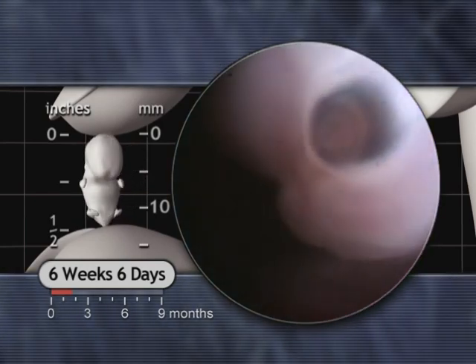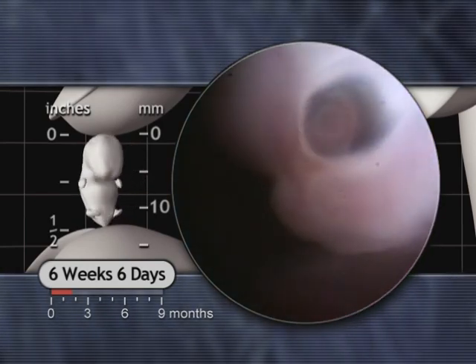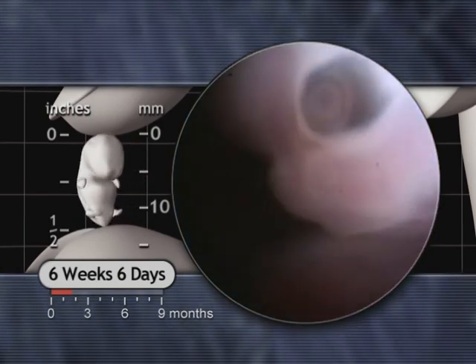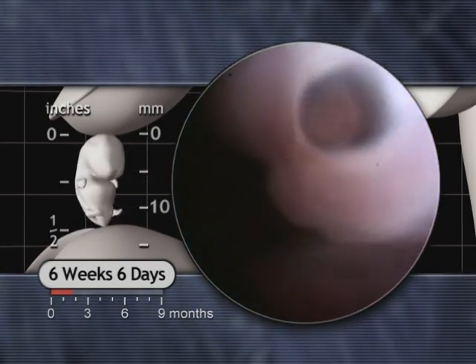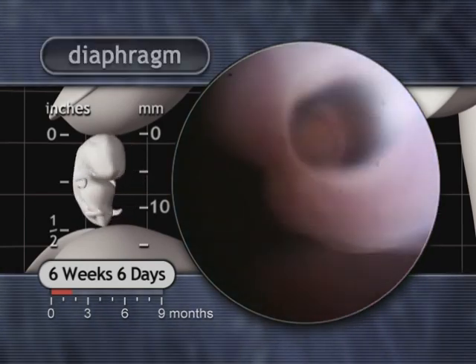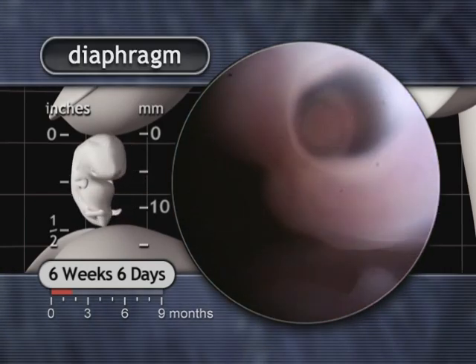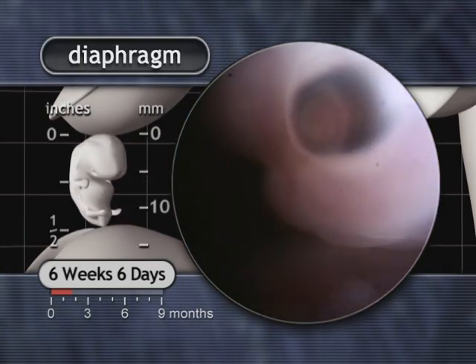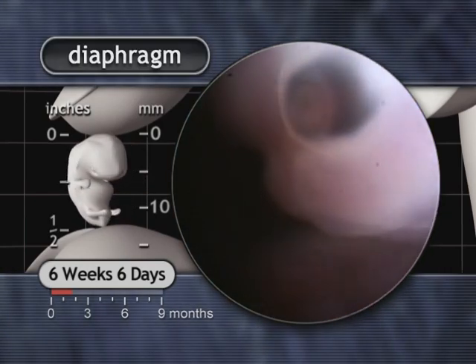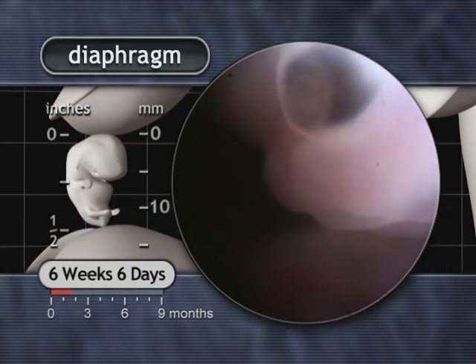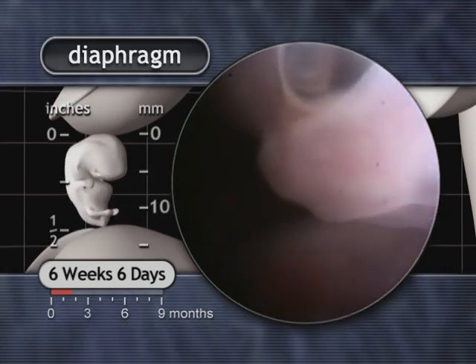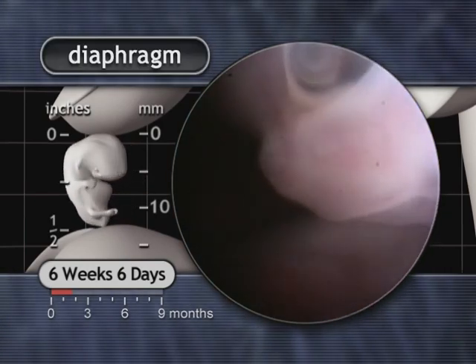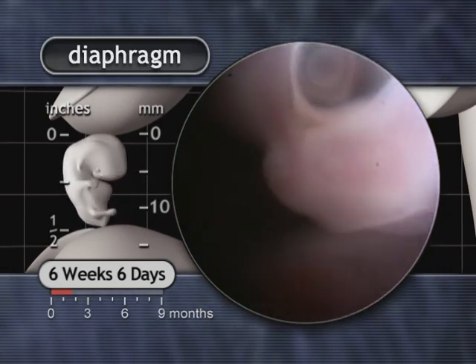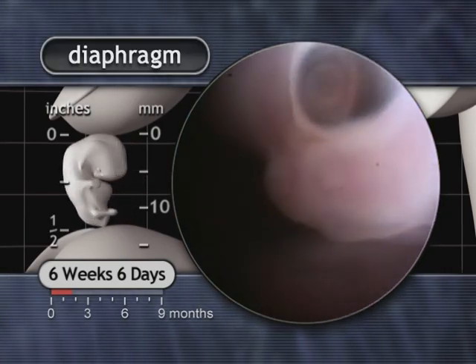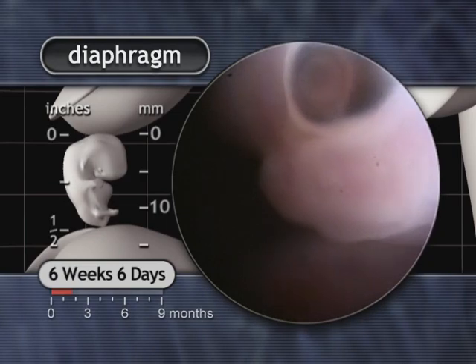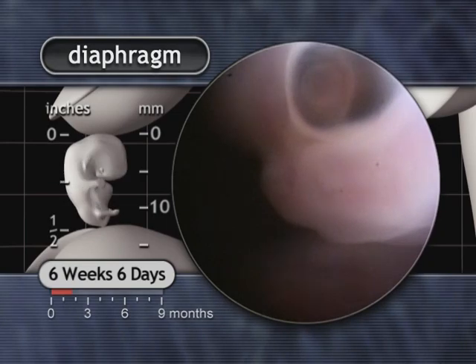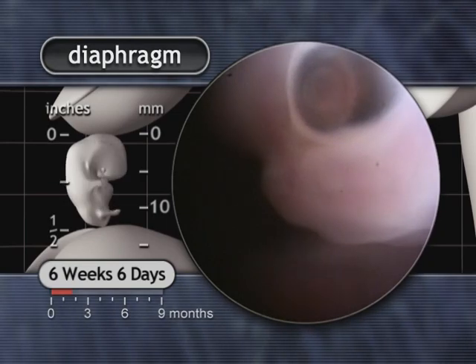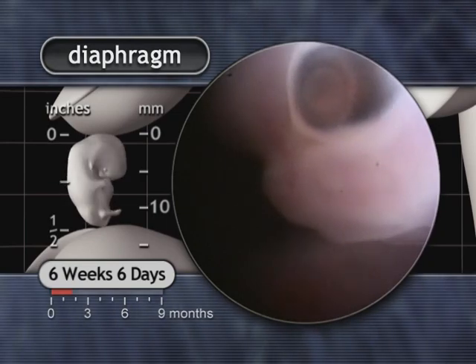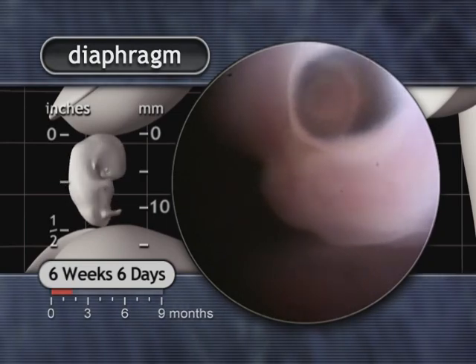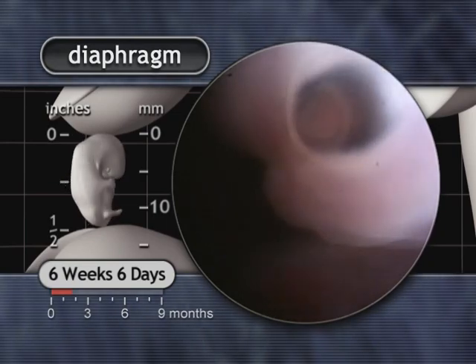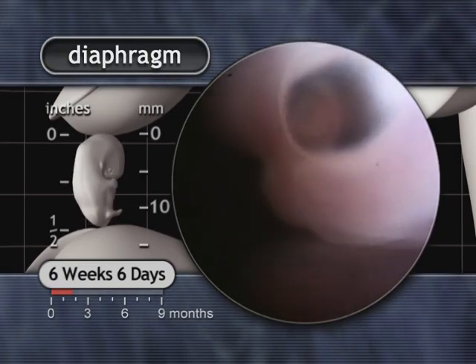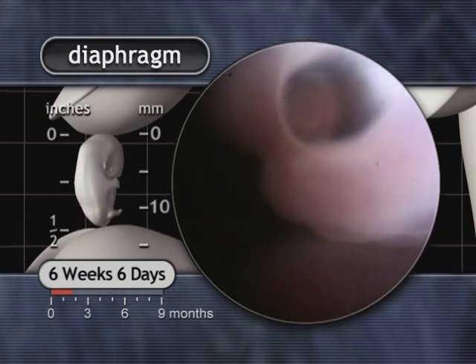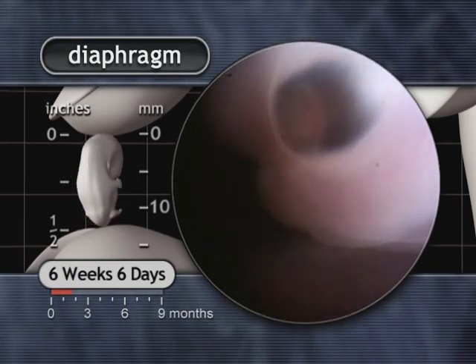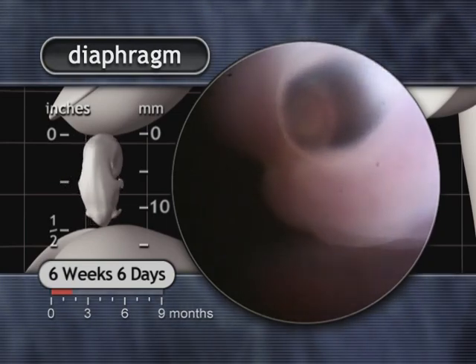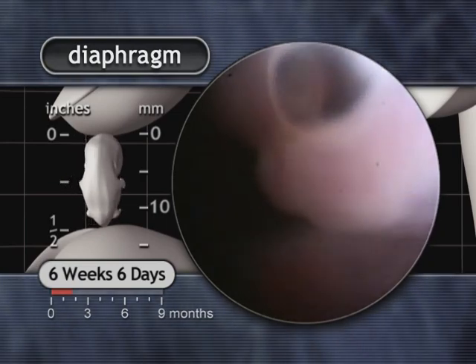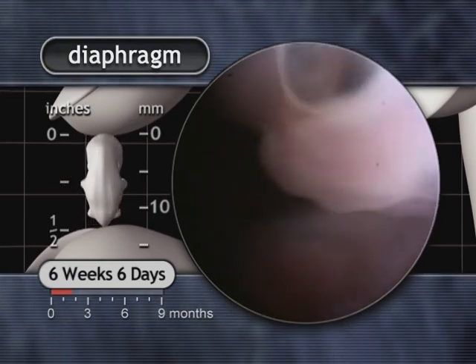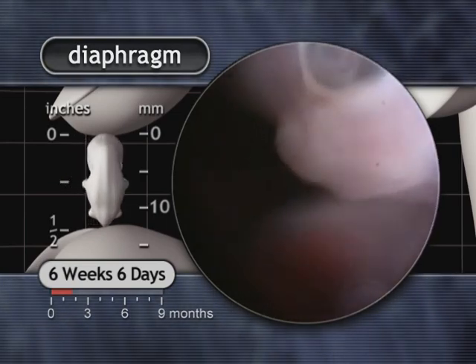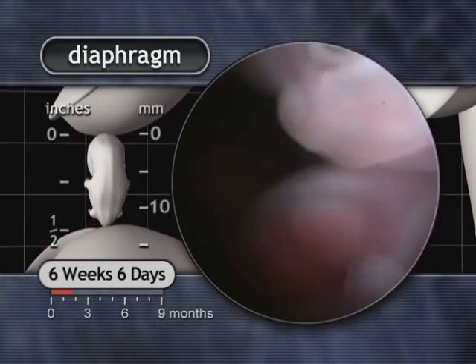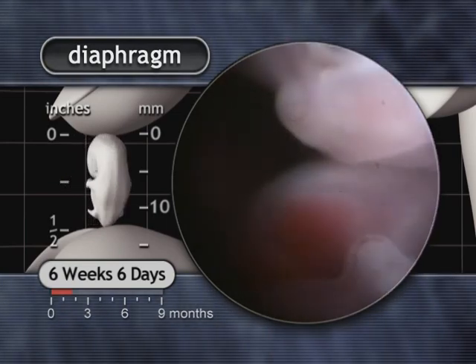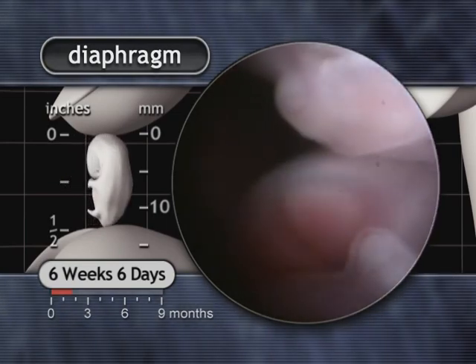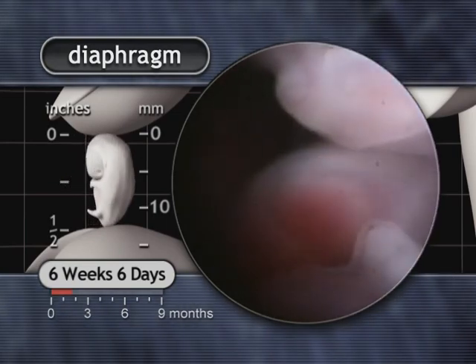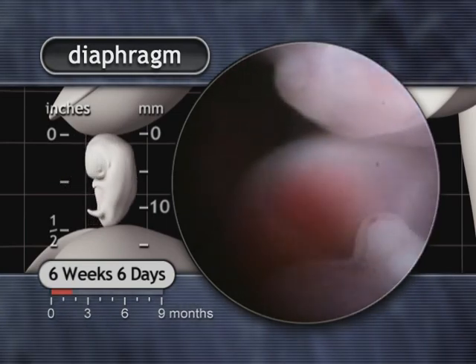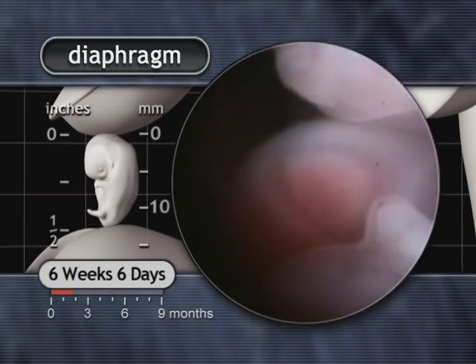The diaphragm, the primary muscle used in breathing, is largely formed by six weeks.